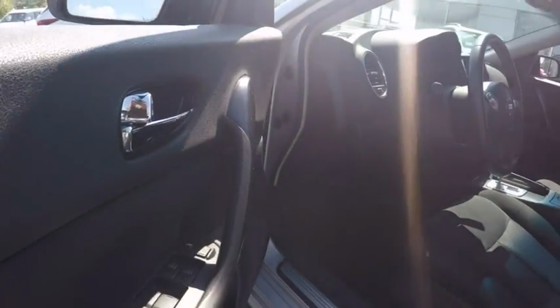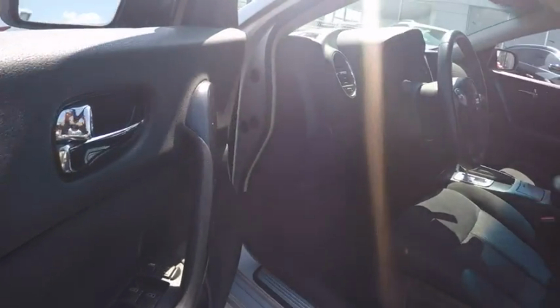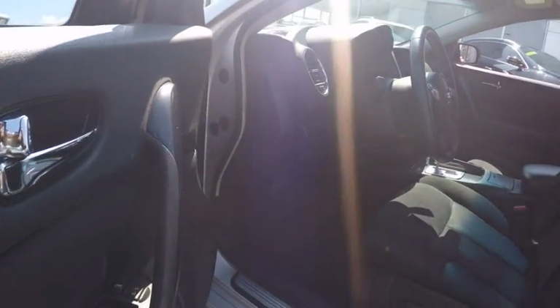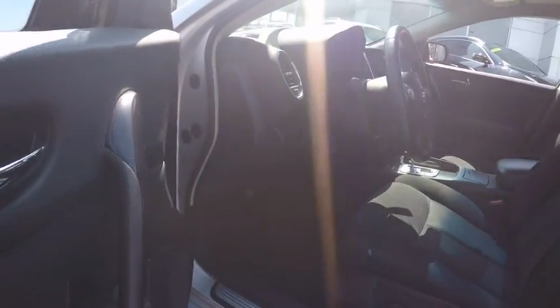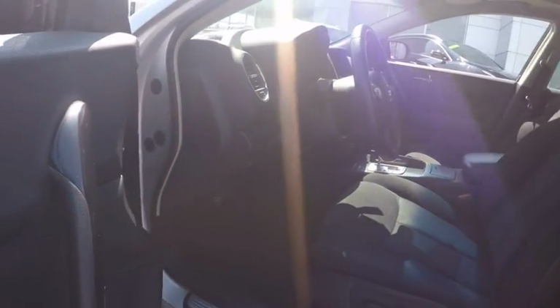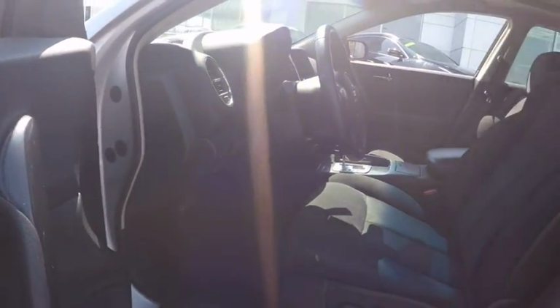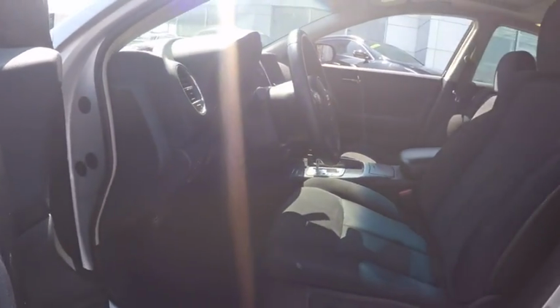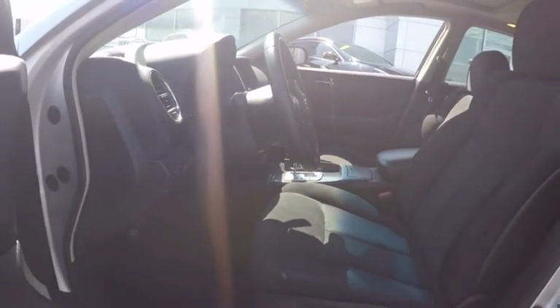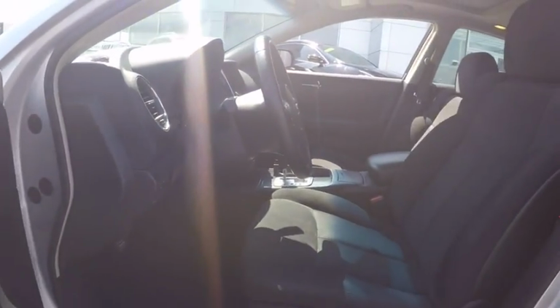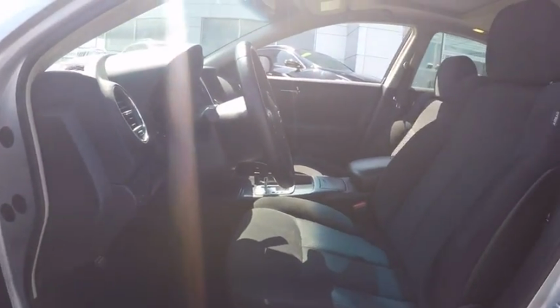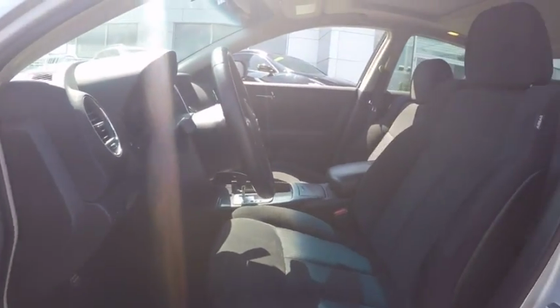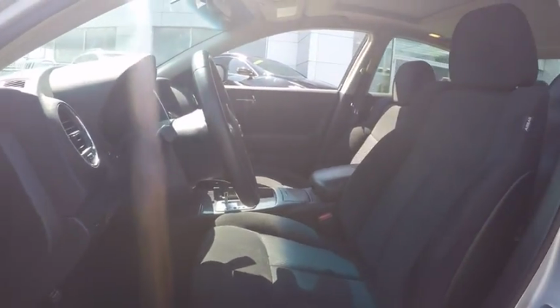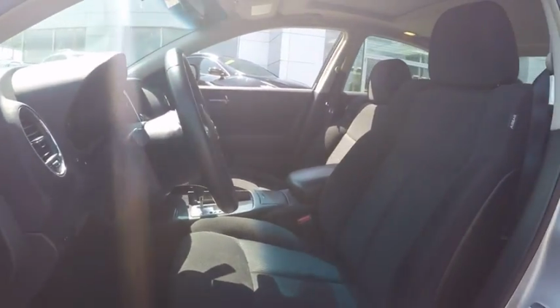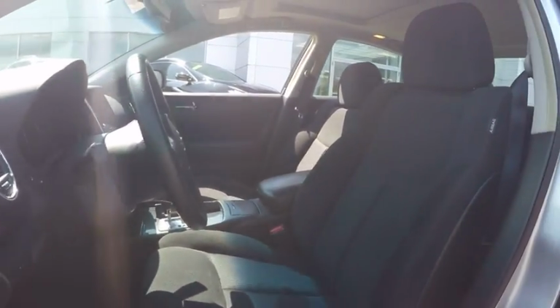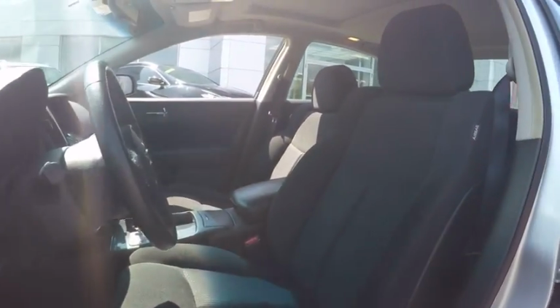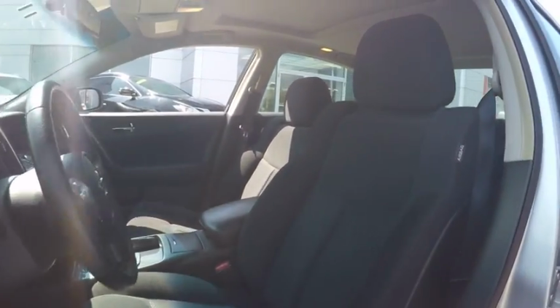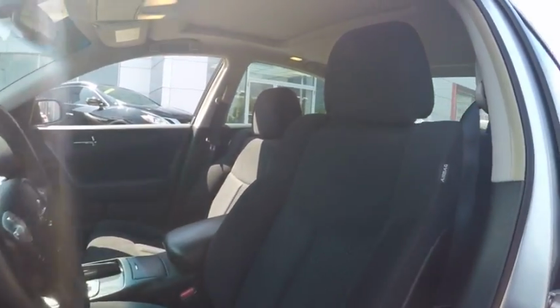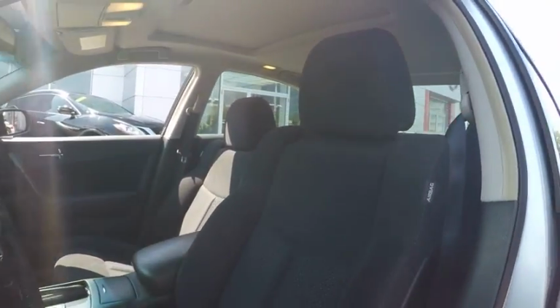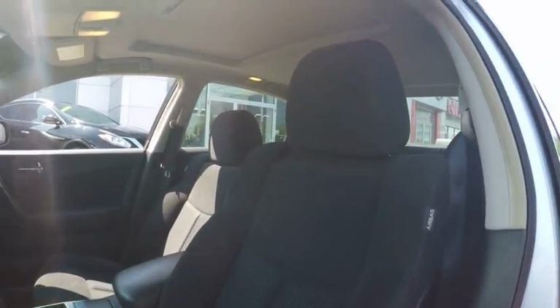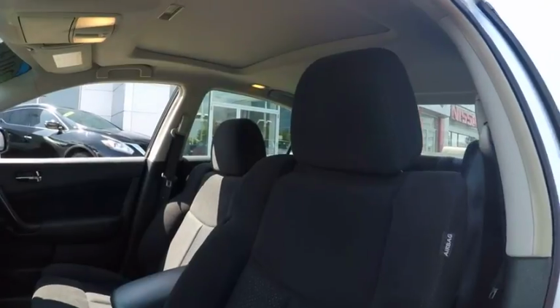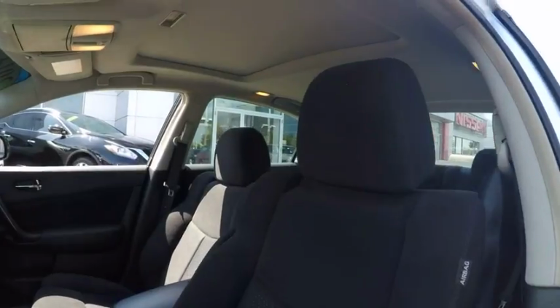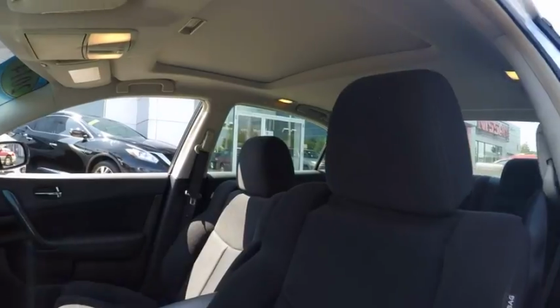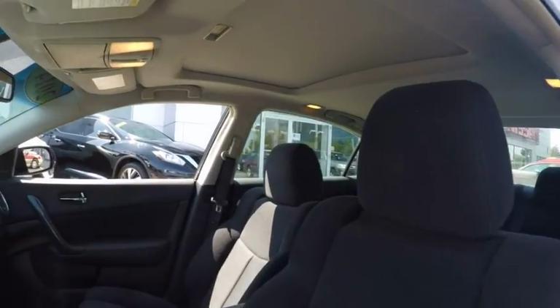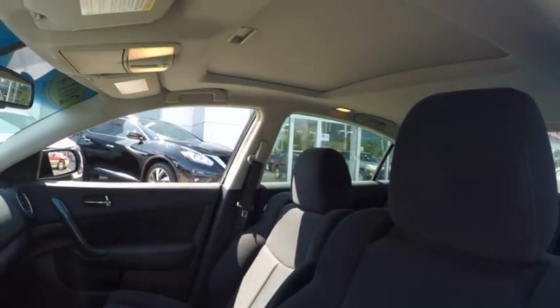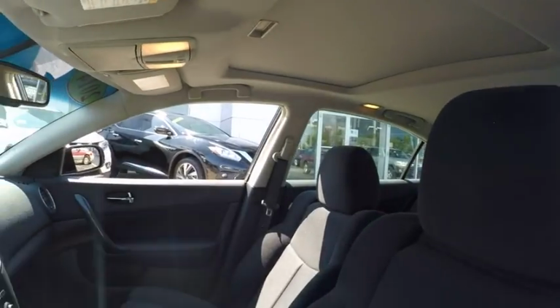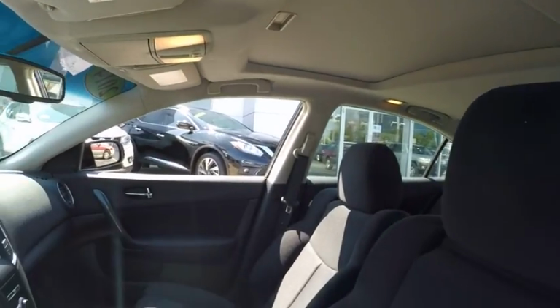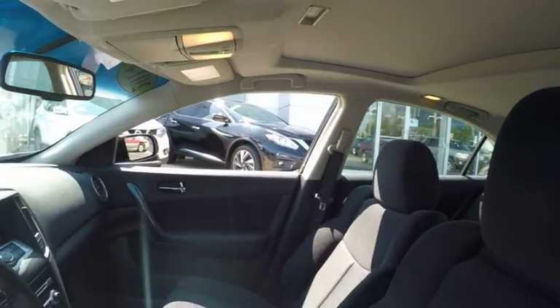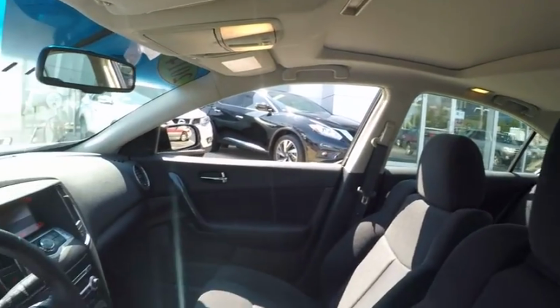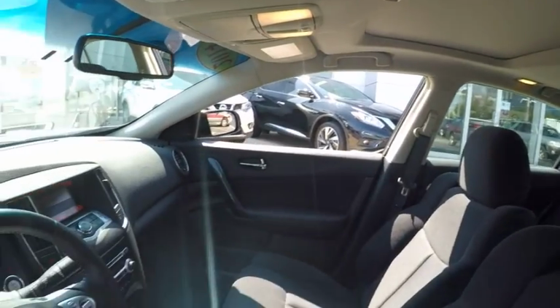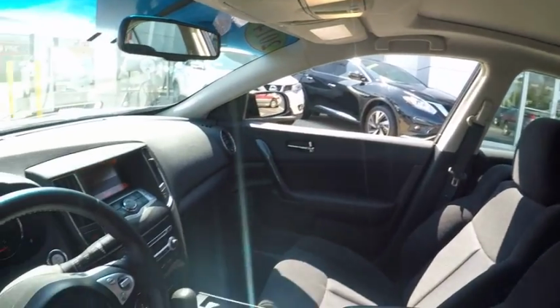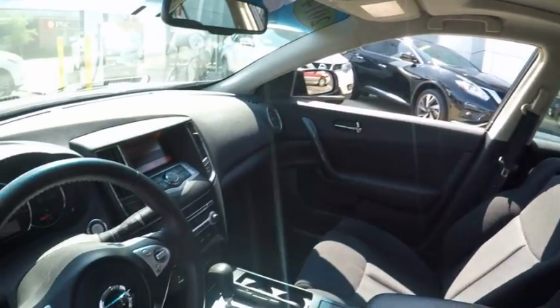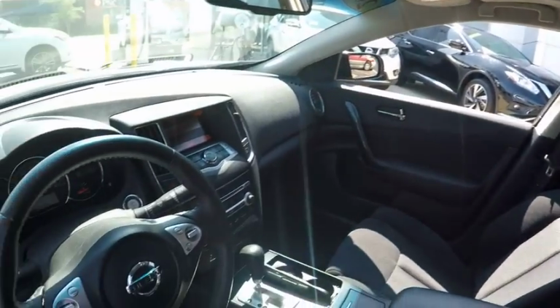This beauty is sure to make you the talk of the neighborhood, so call or drop in for a test ride today.